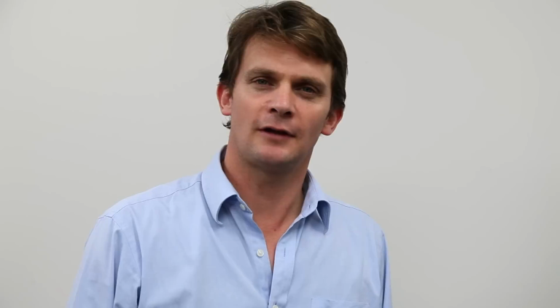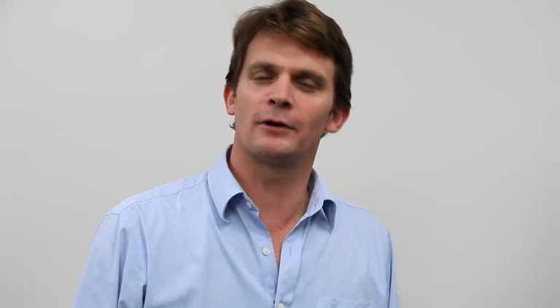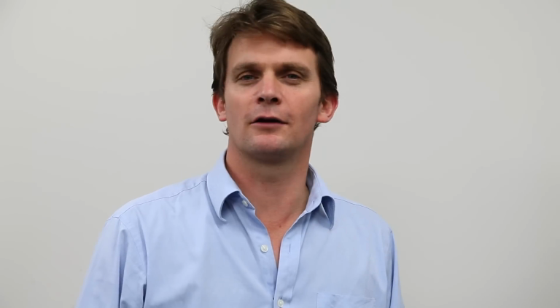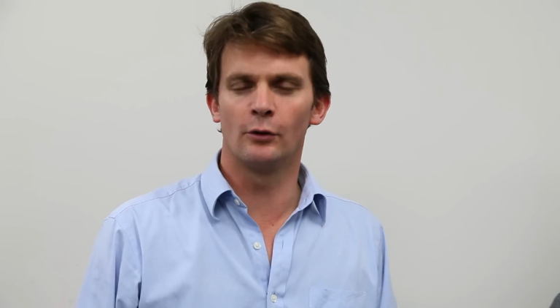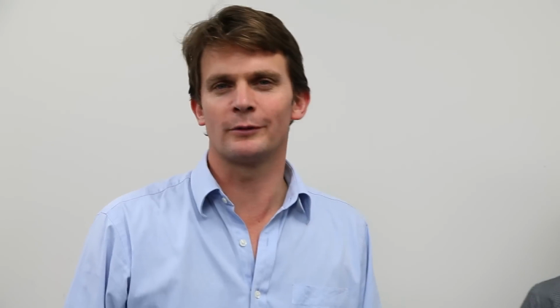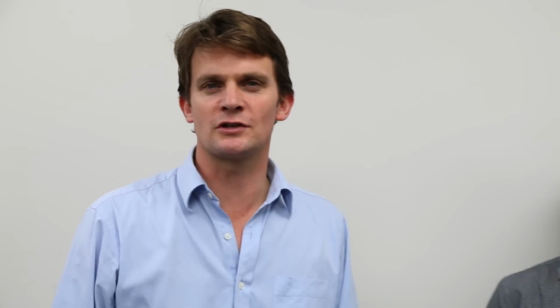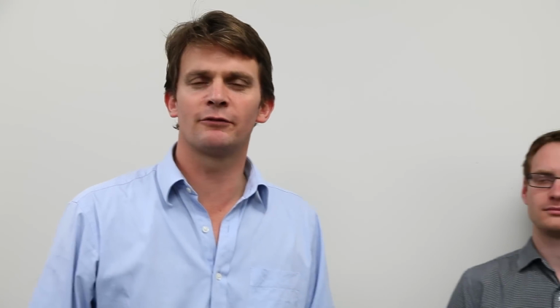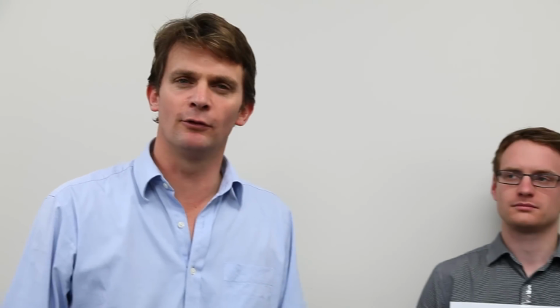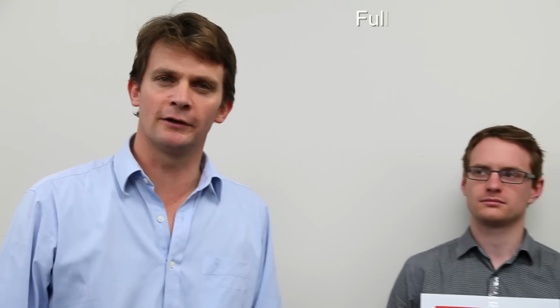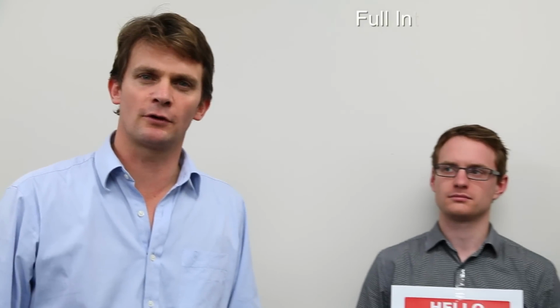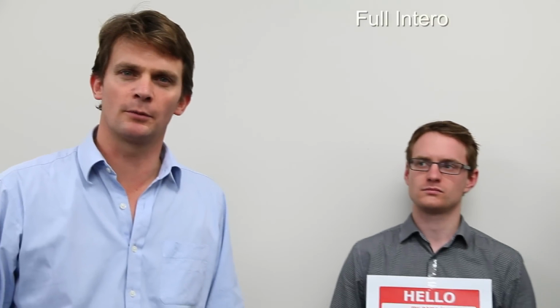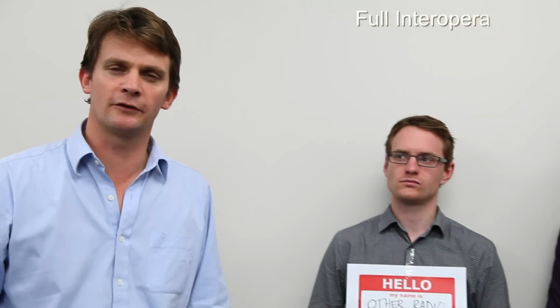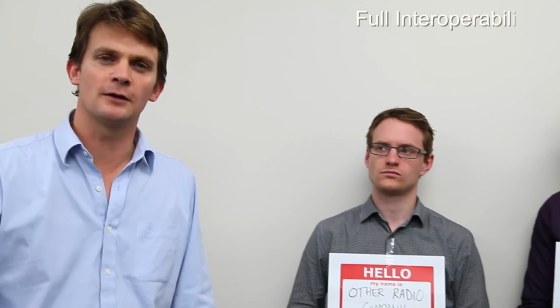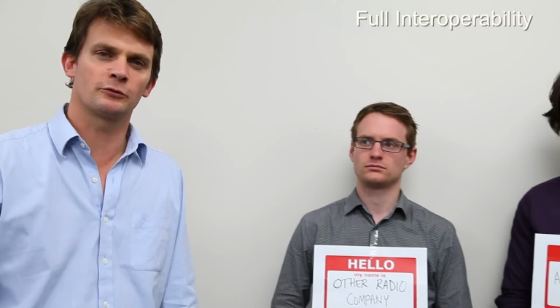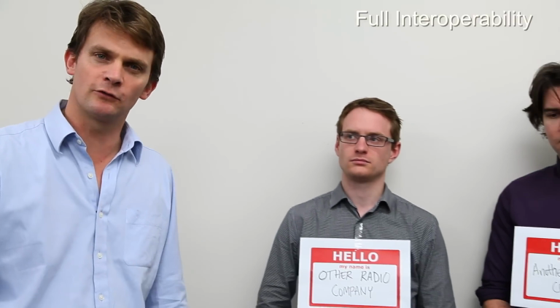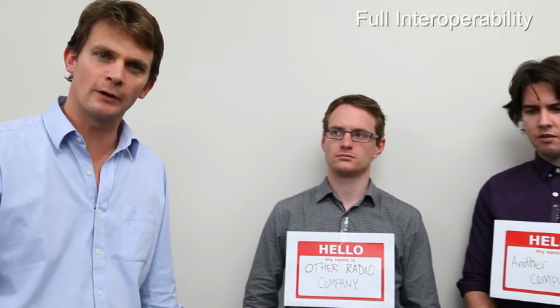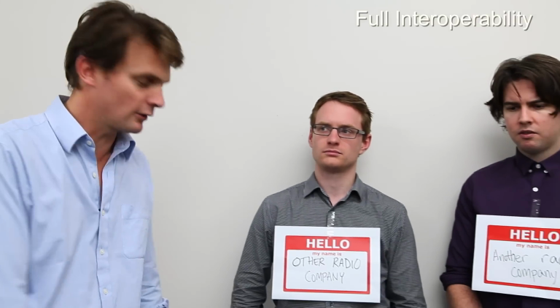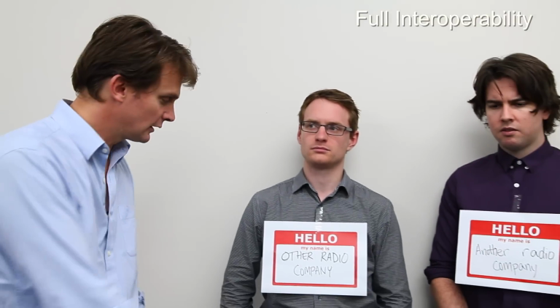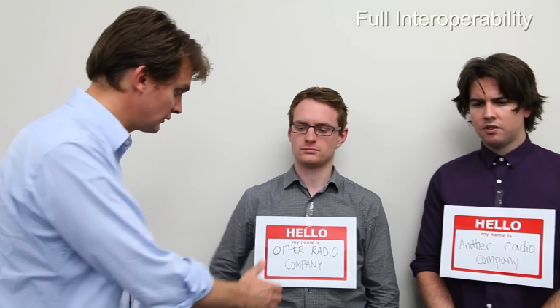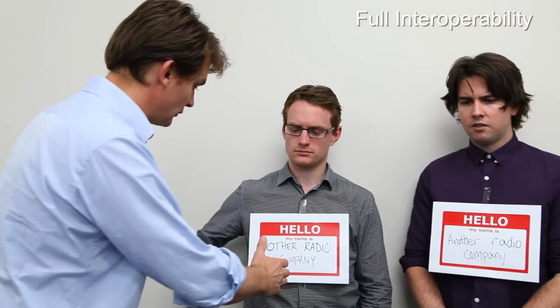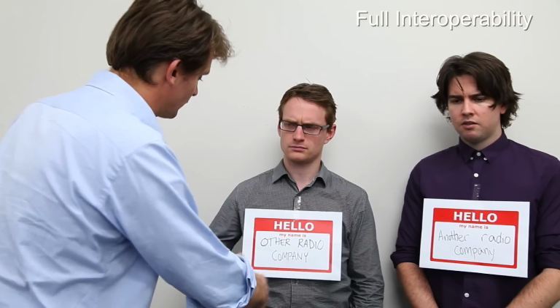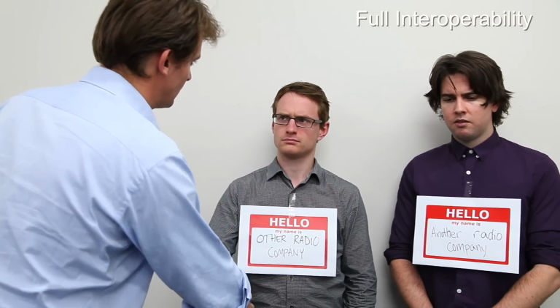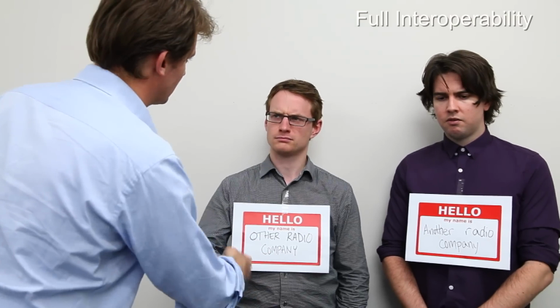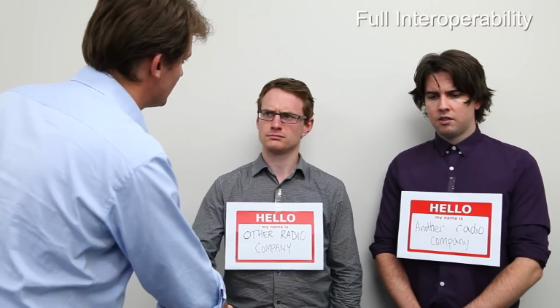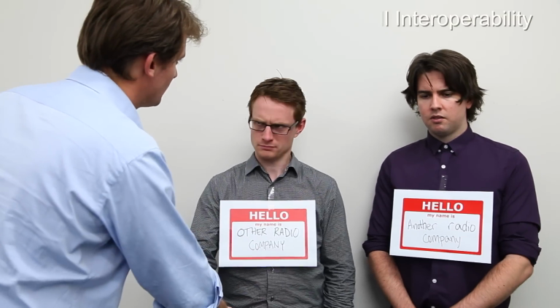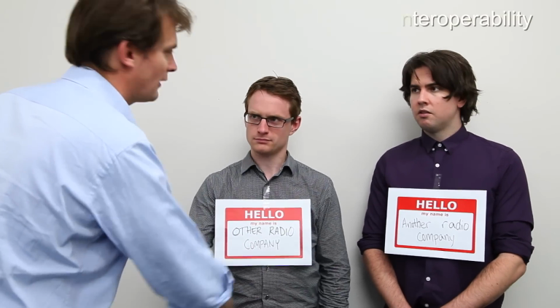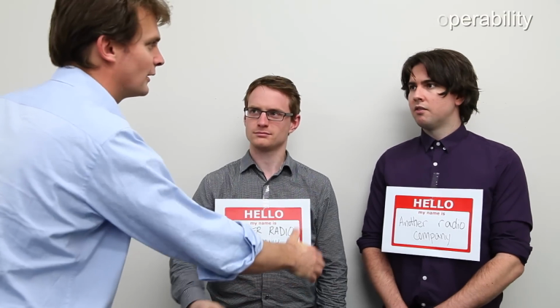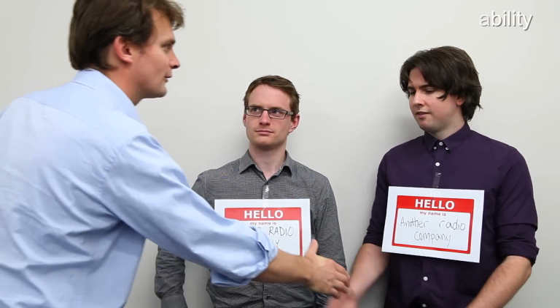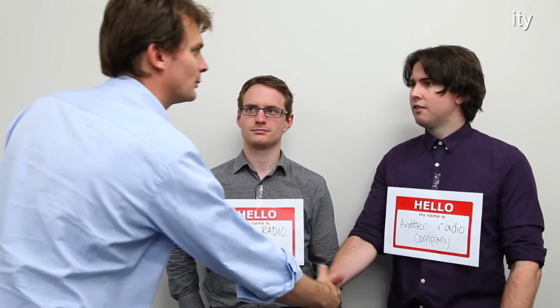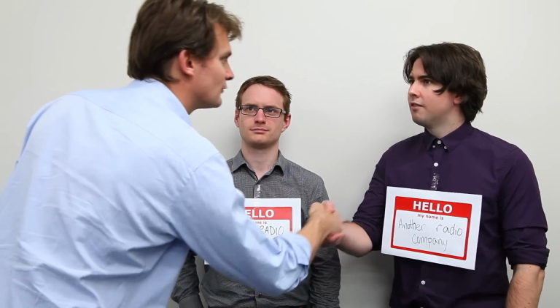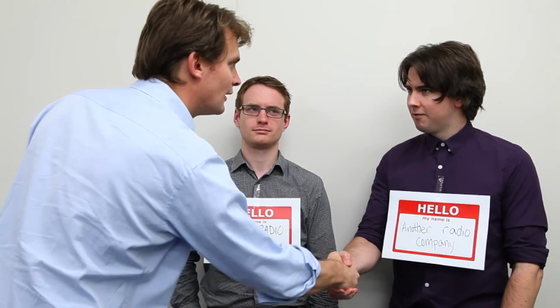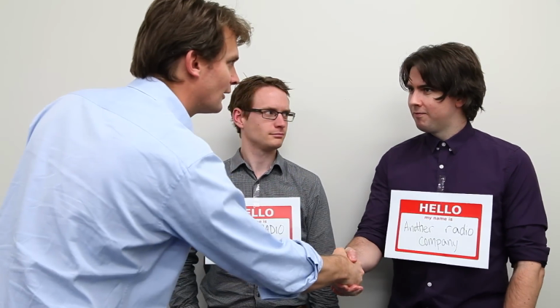Tate radios are also engineered for full interoperability, which means your radios can communicate seamlessly with other radio companies. Hello.